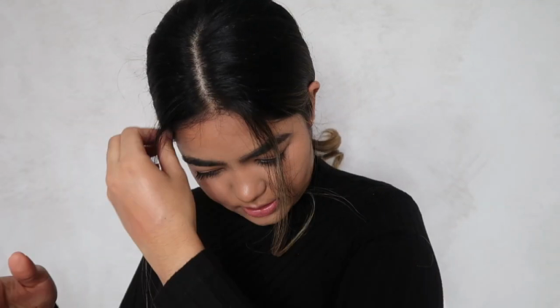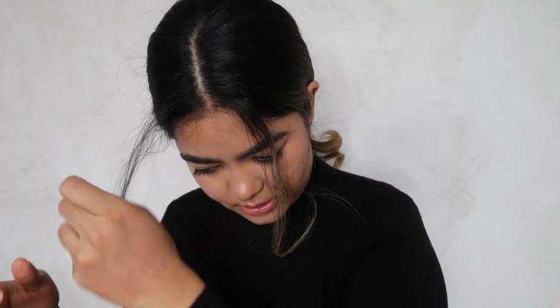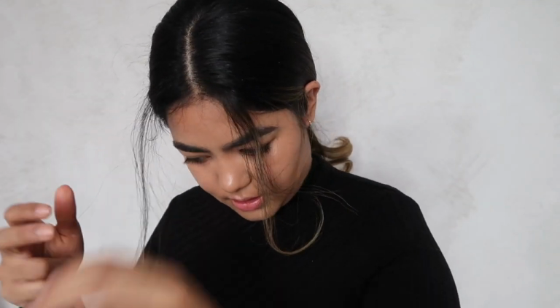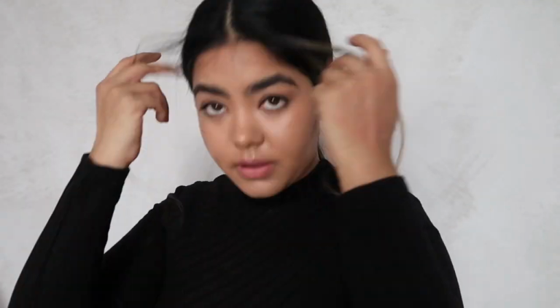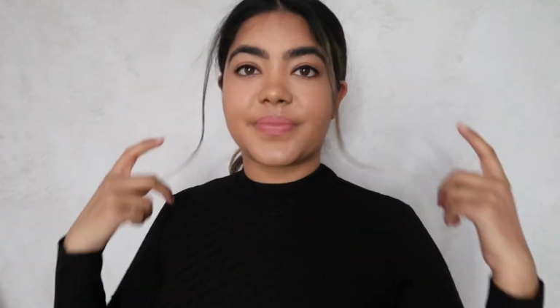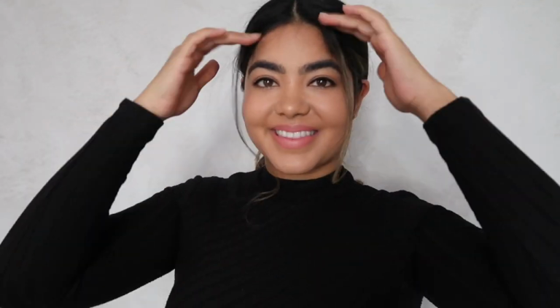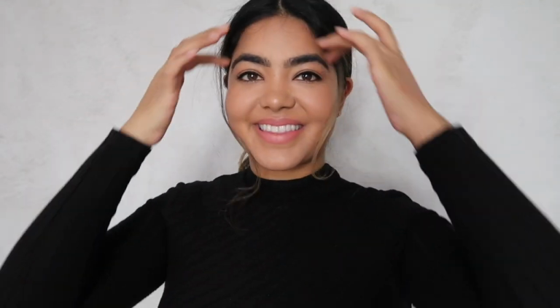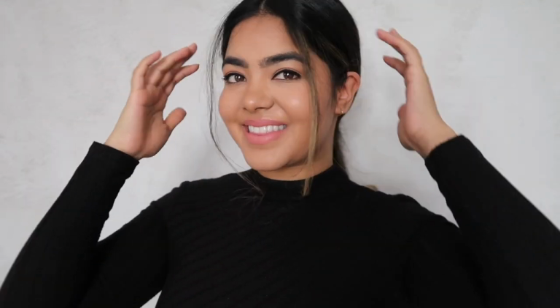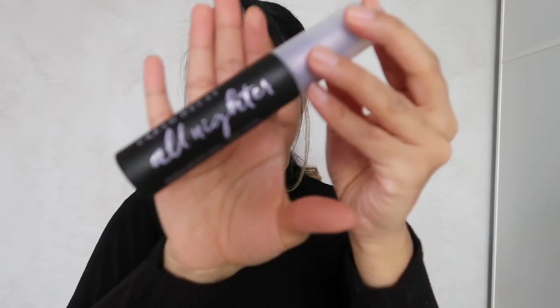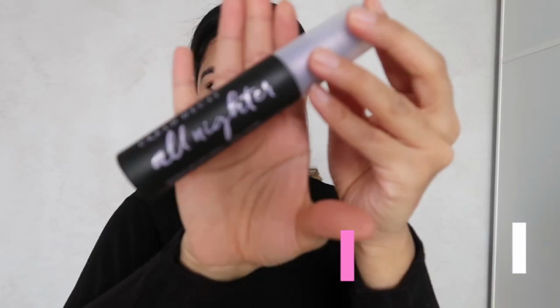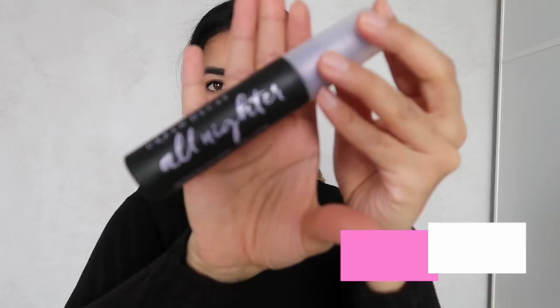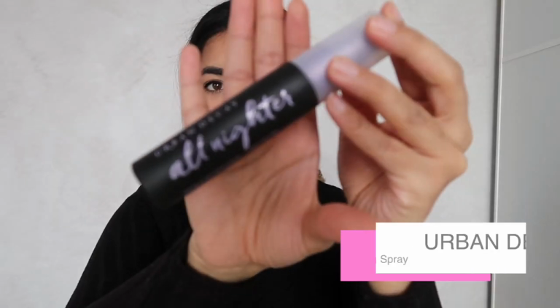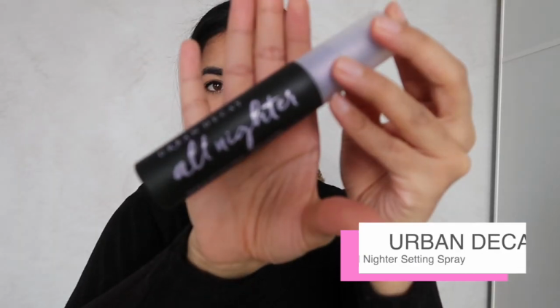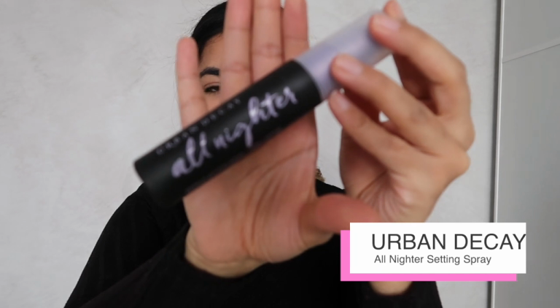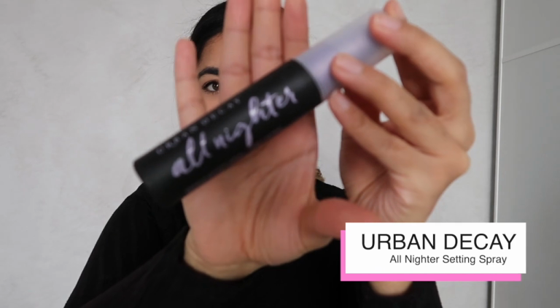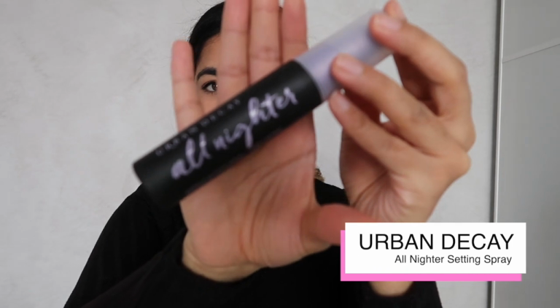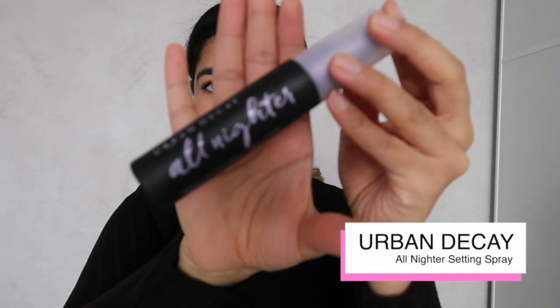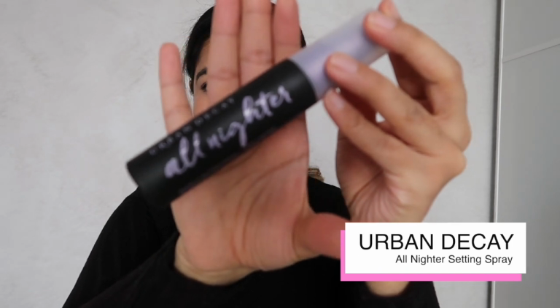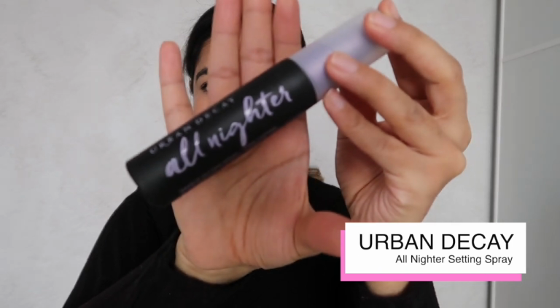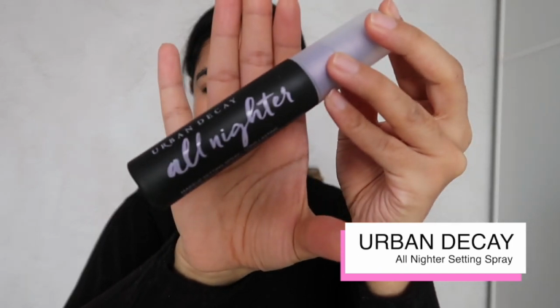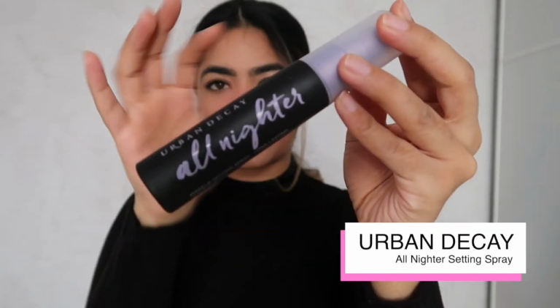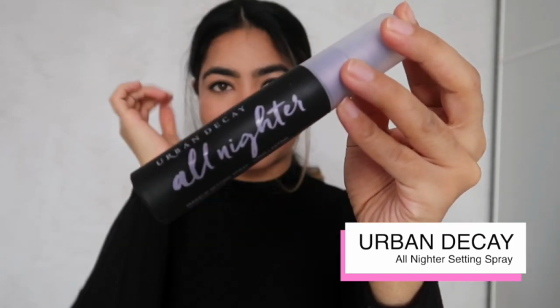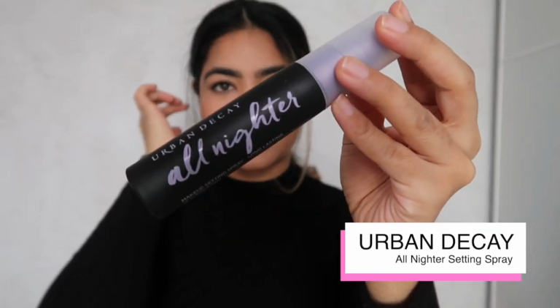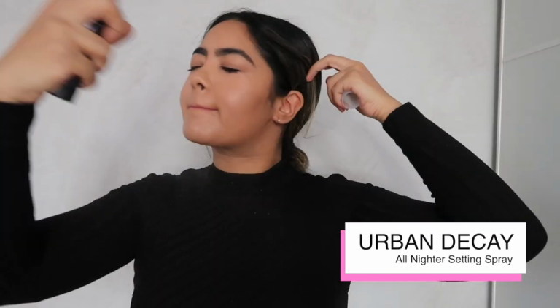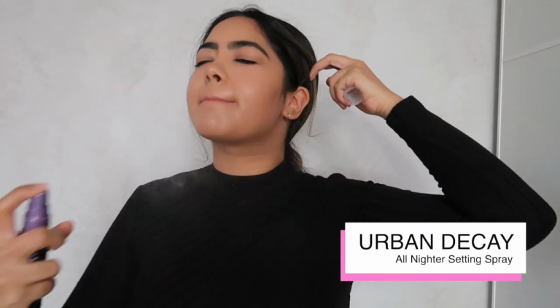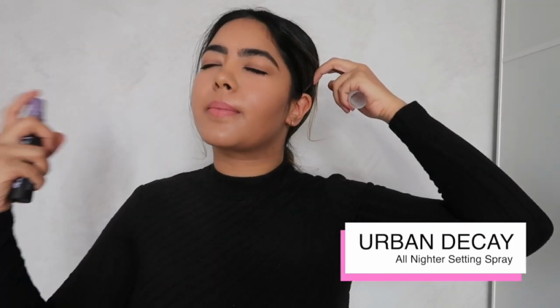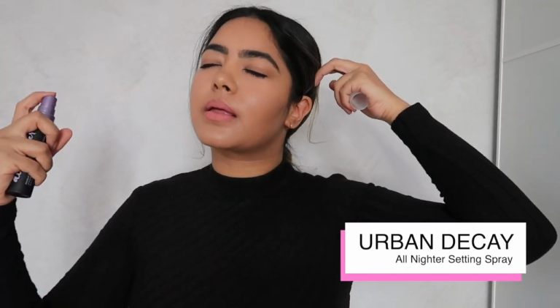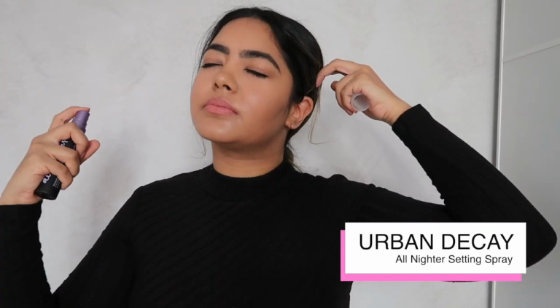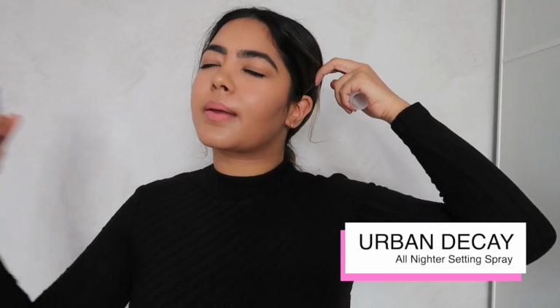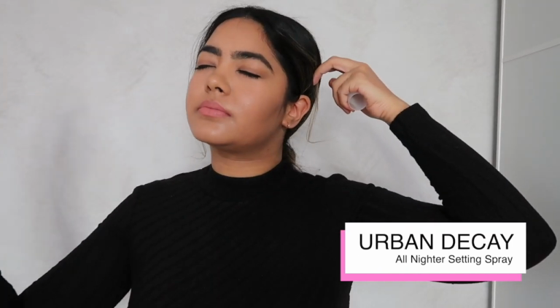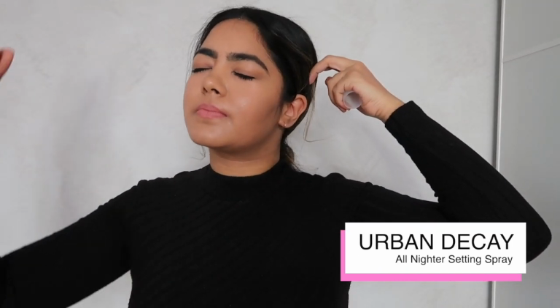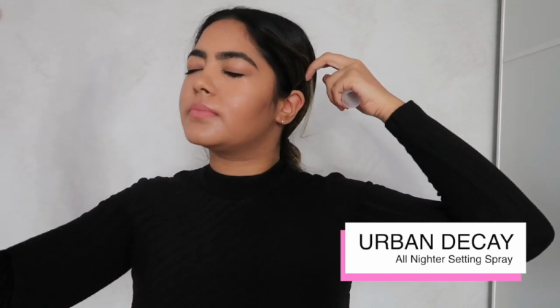To make sure all my hard work stays intact I'm going to give myself a spritz of the Urban Decay All Nighter.